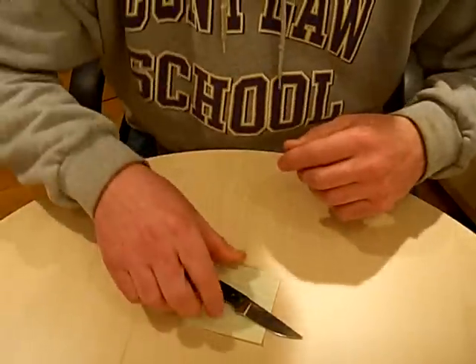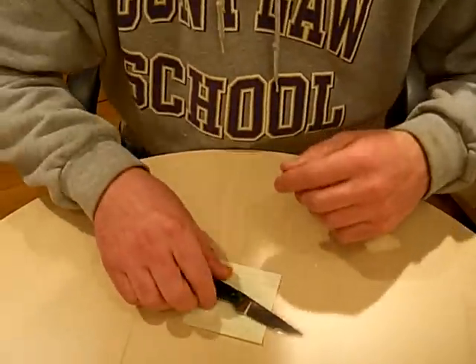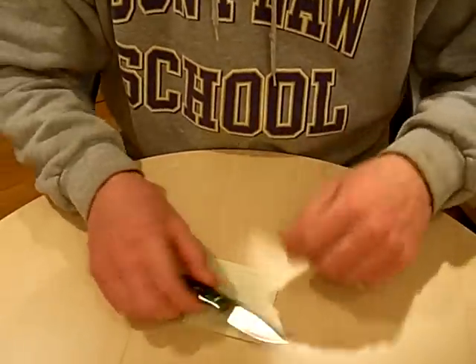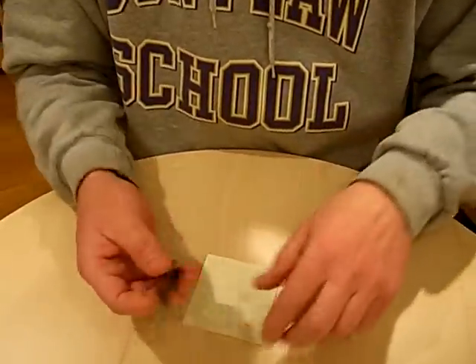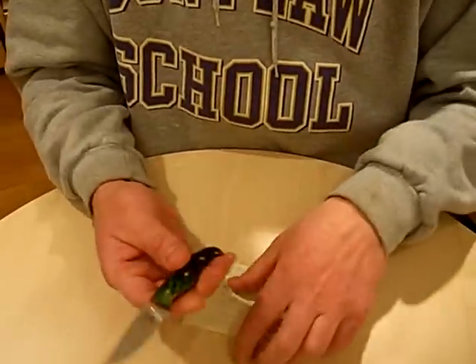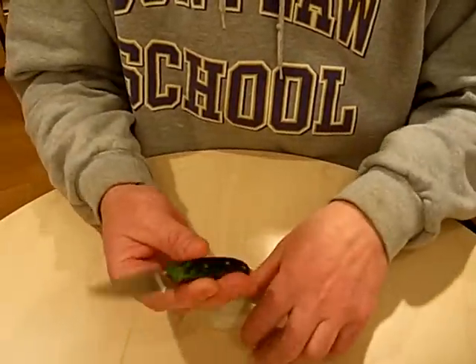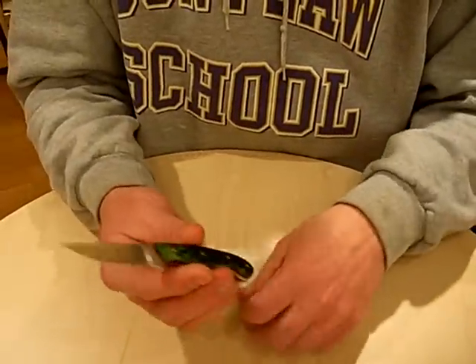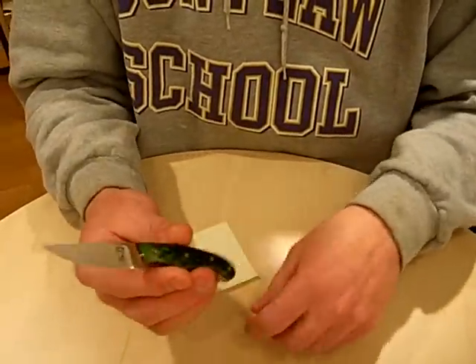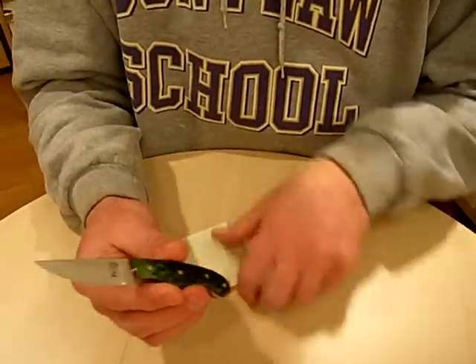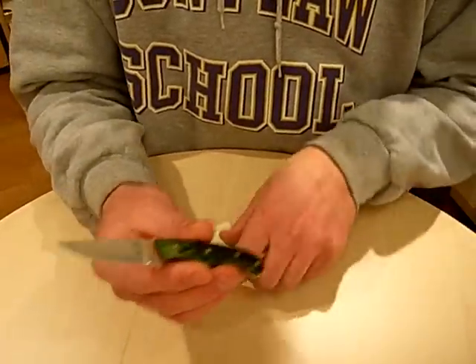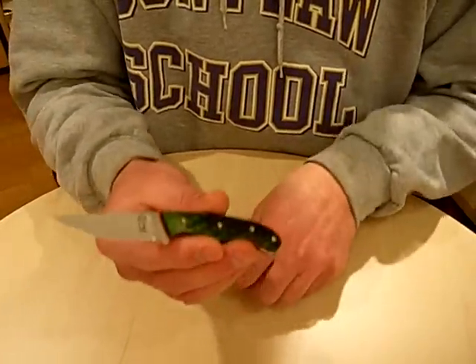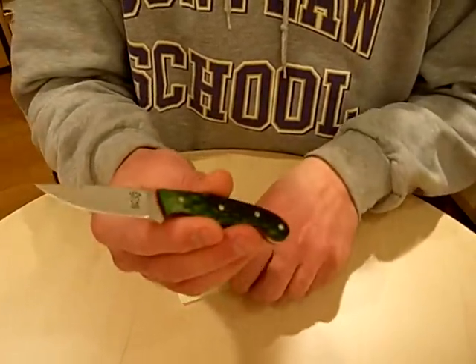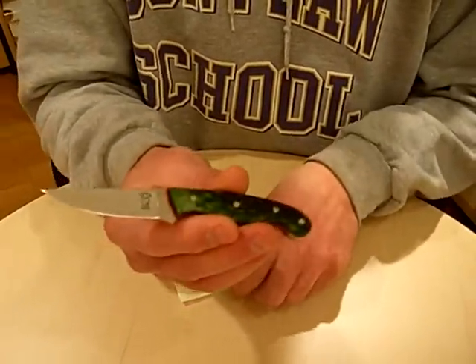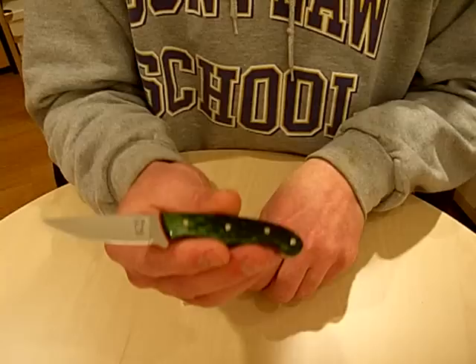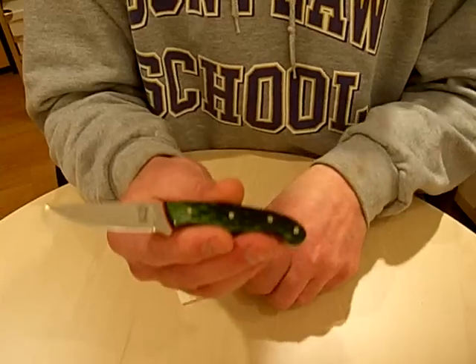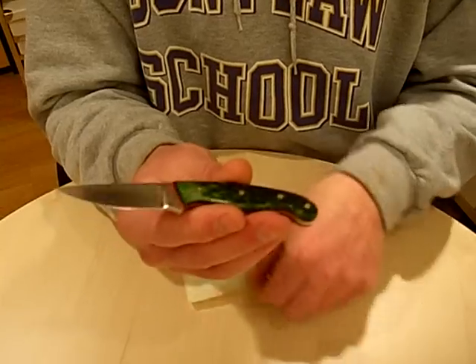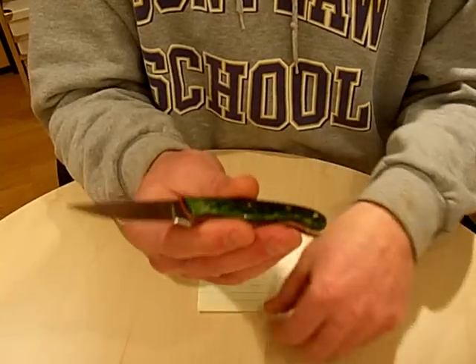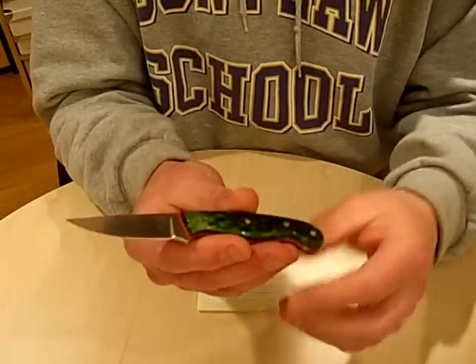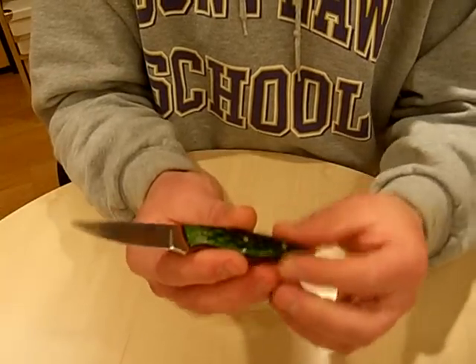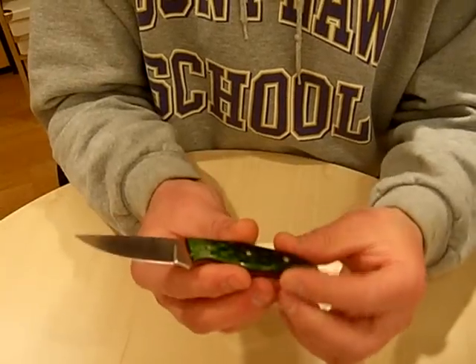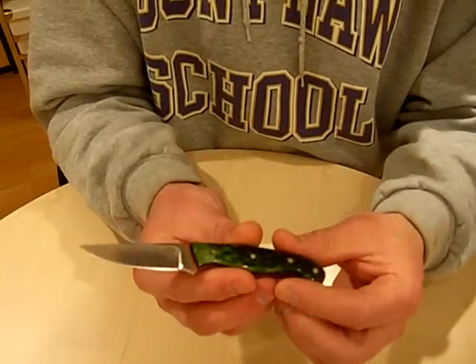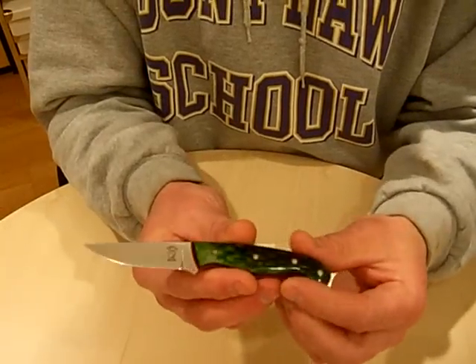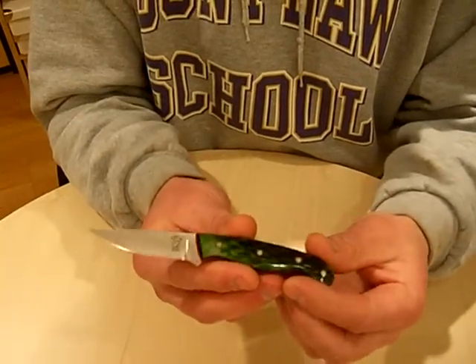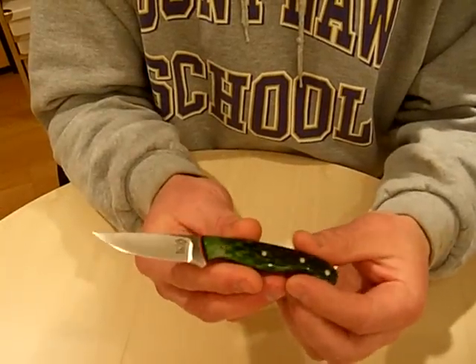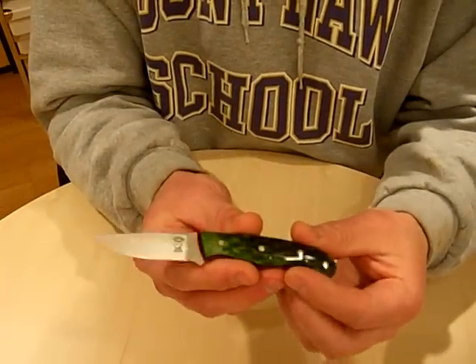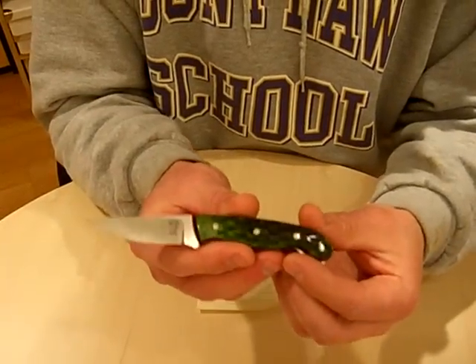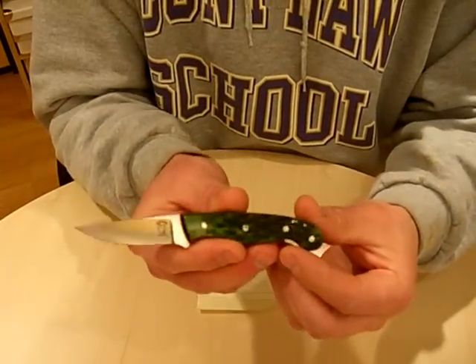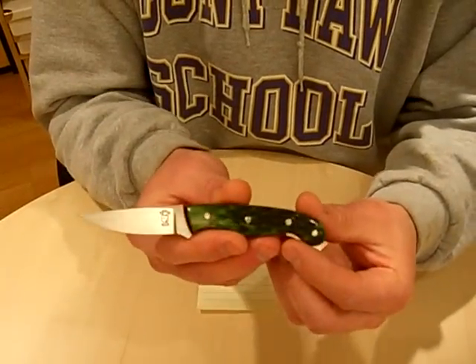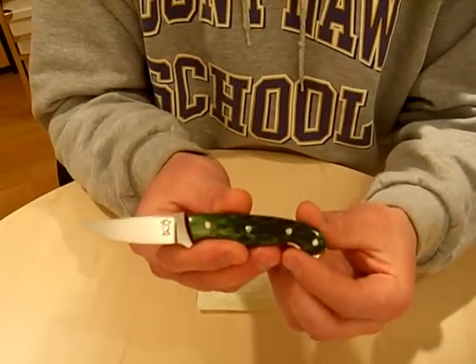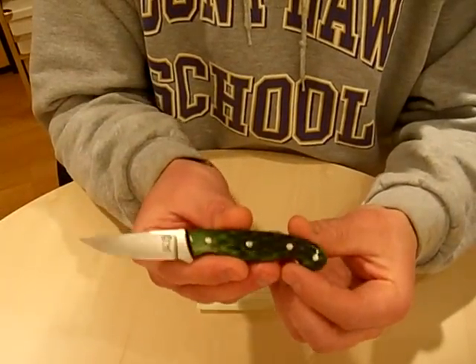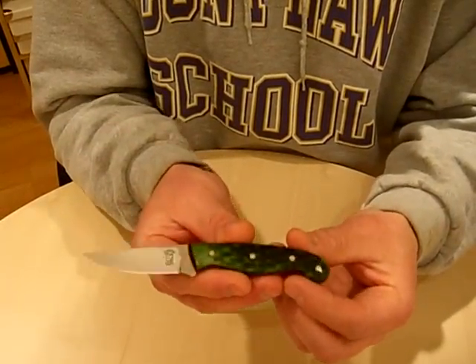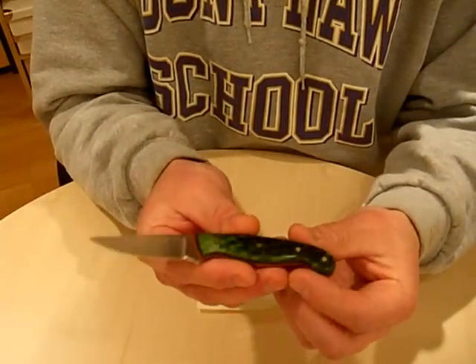Hey guys, it's Pete again. I want to show you a new model that came in yesterday from Tom Krine. This is his card model.